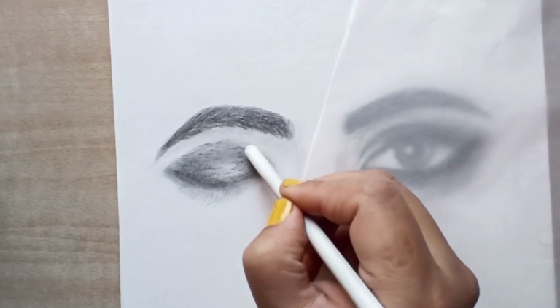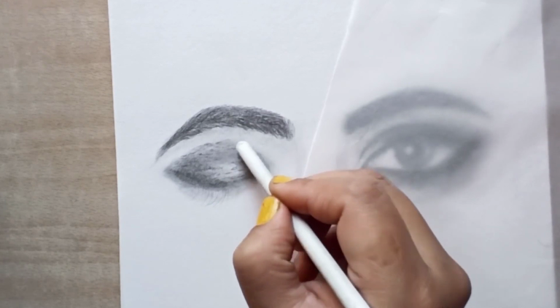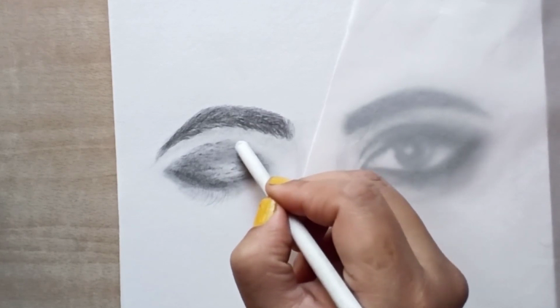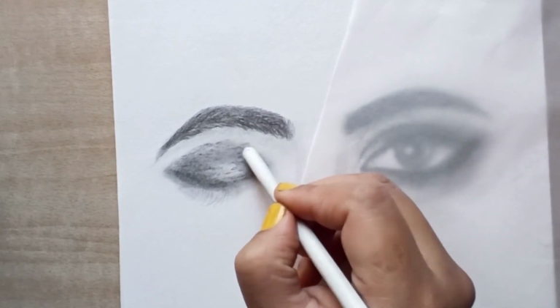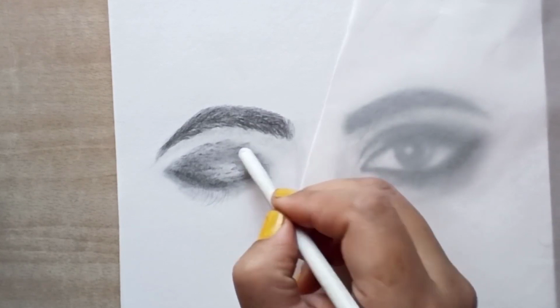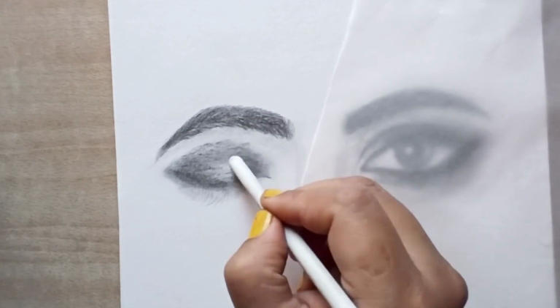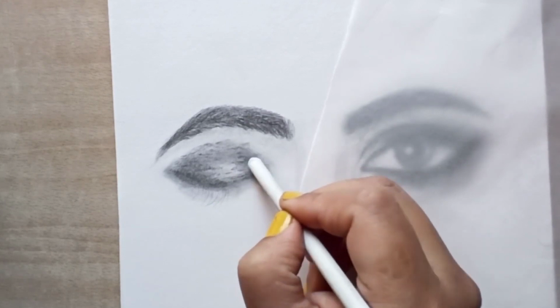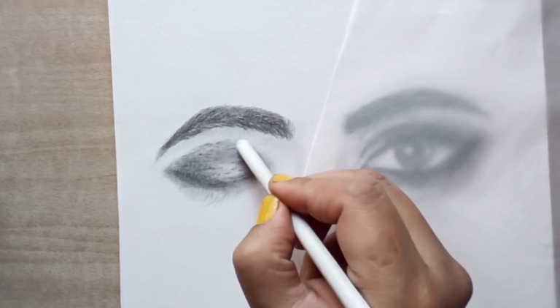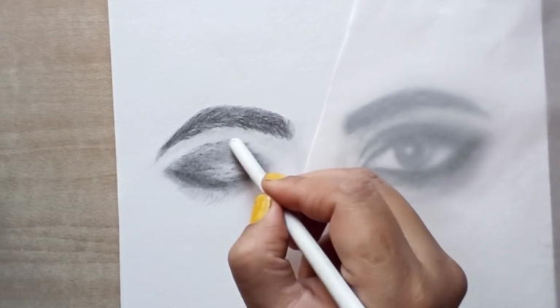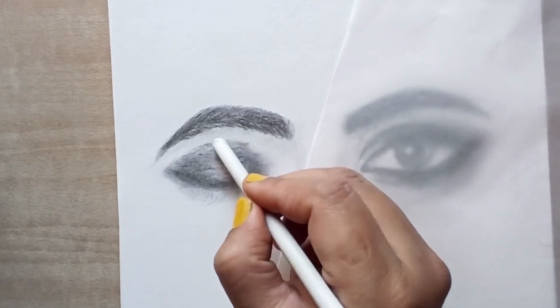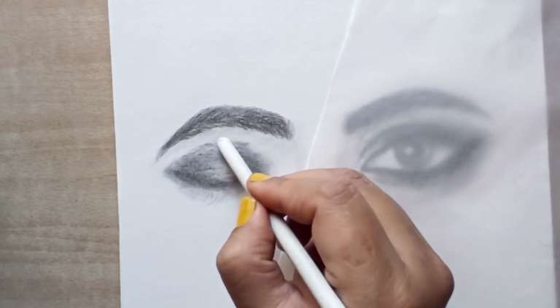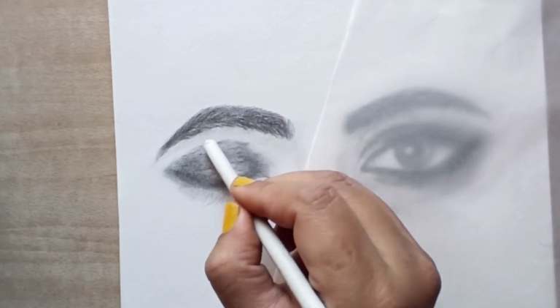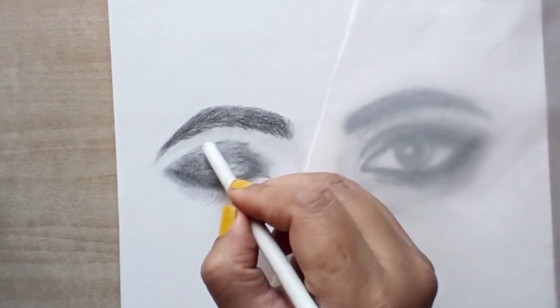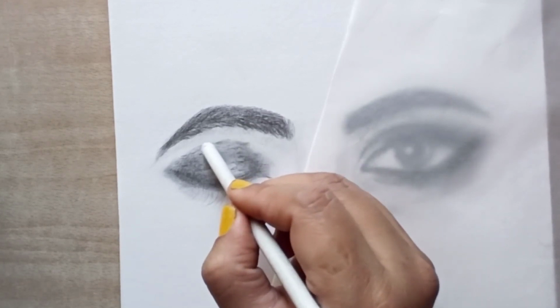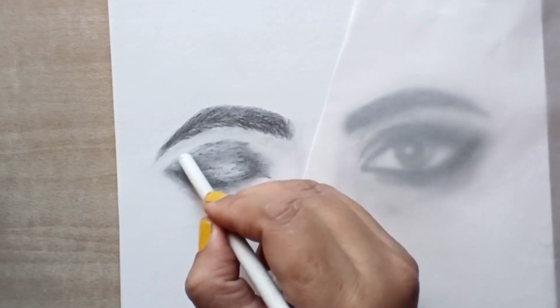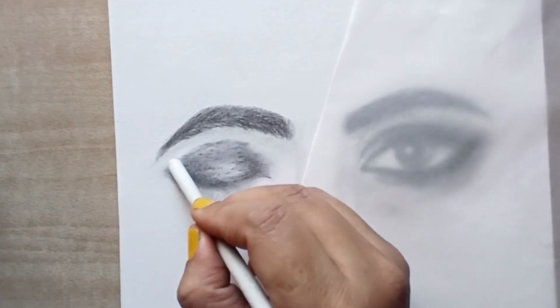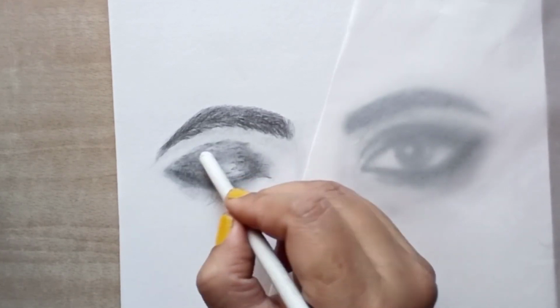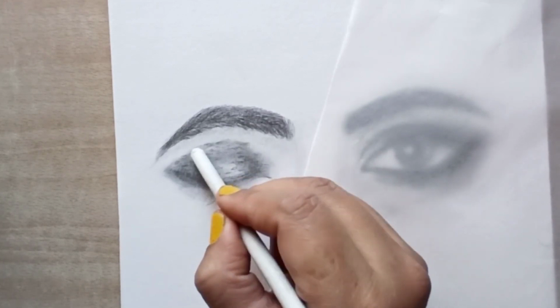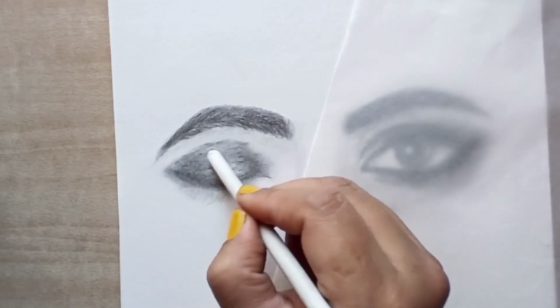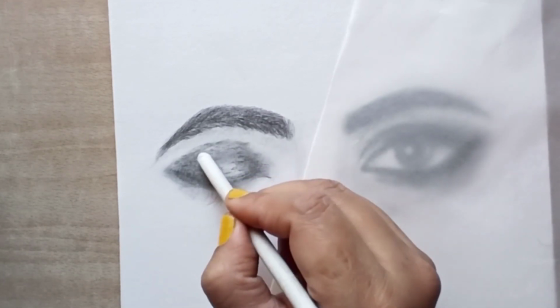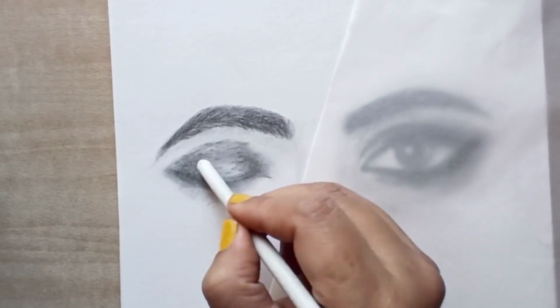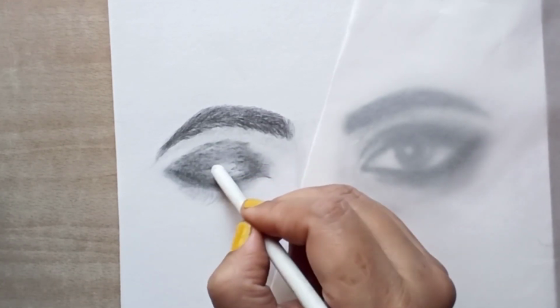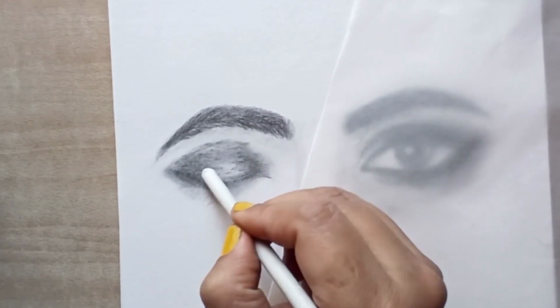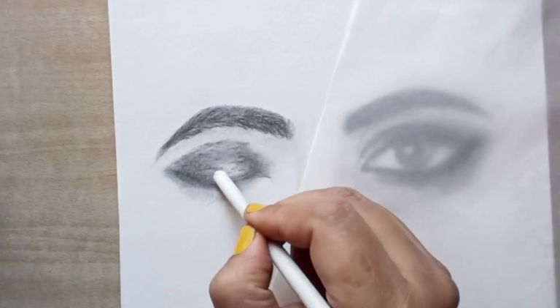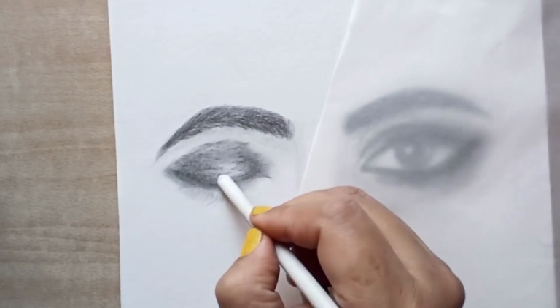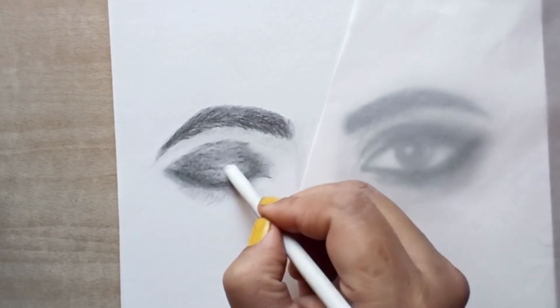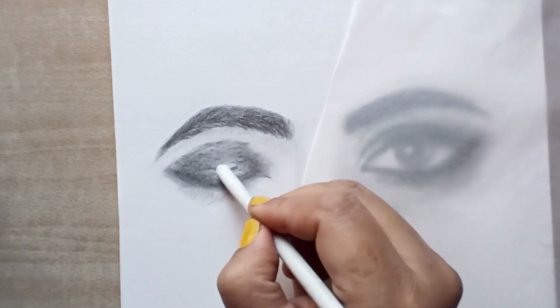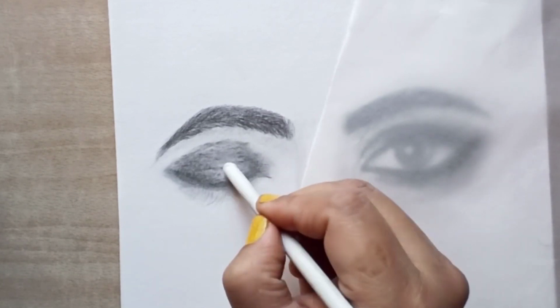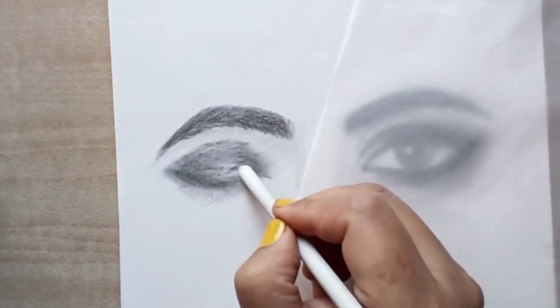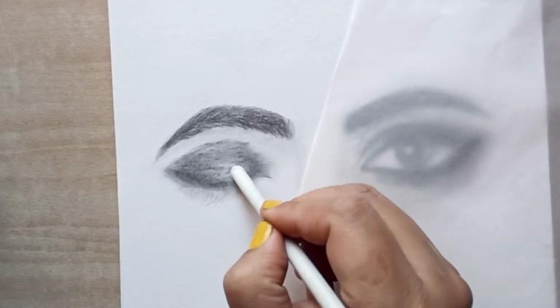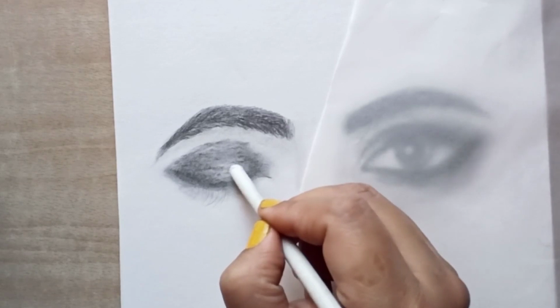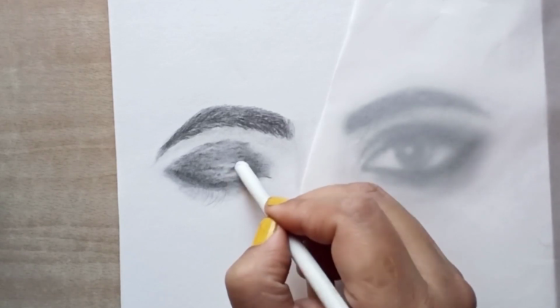We will blend it with a light hand. If you don't have blender stumps, you can use an earbud.